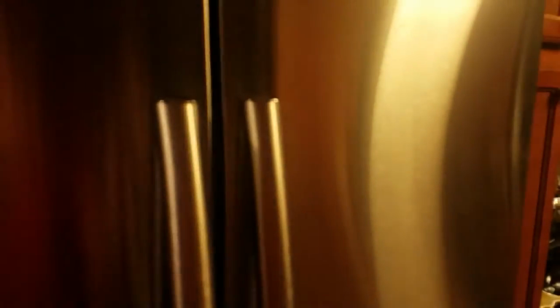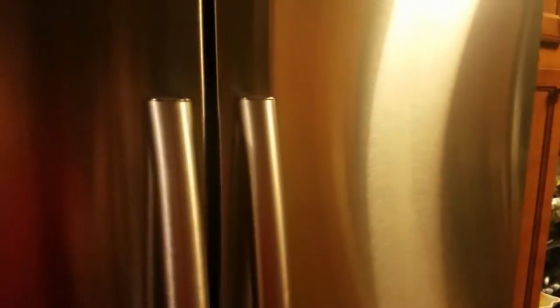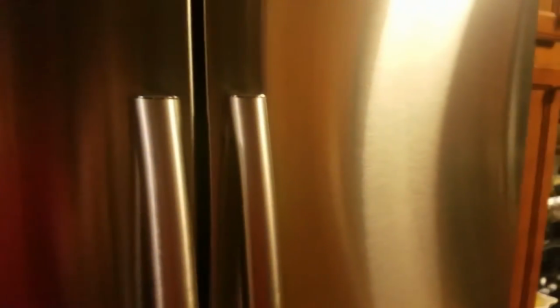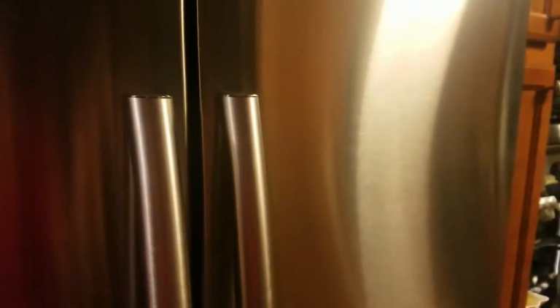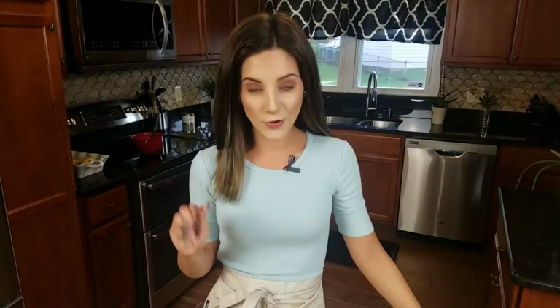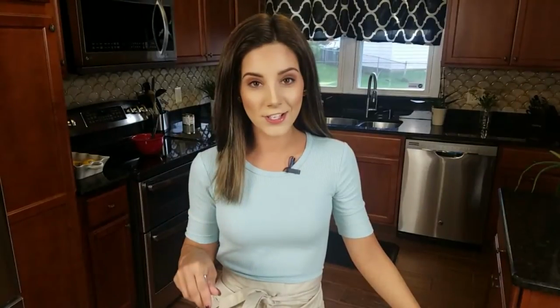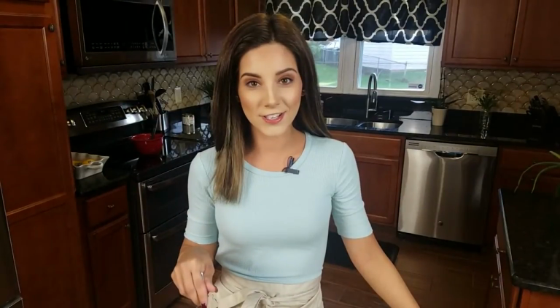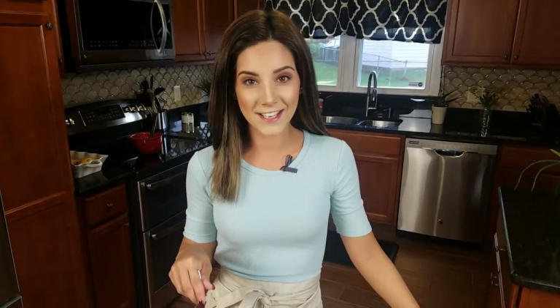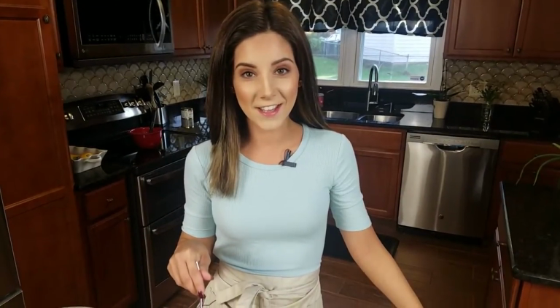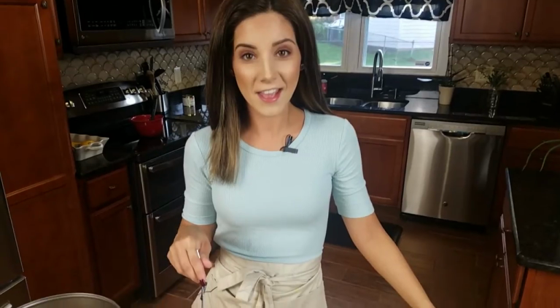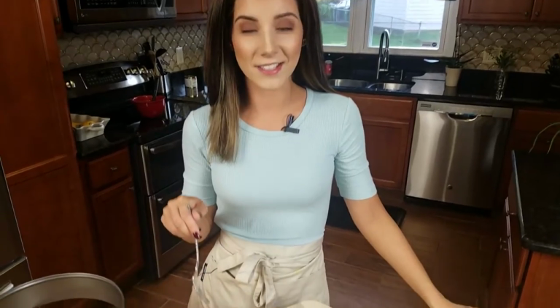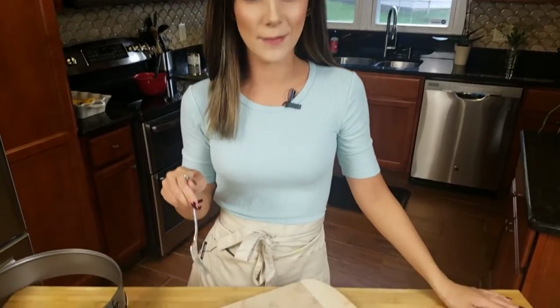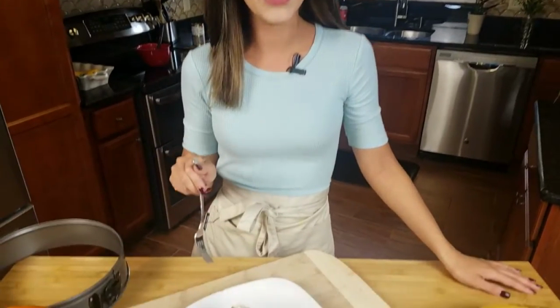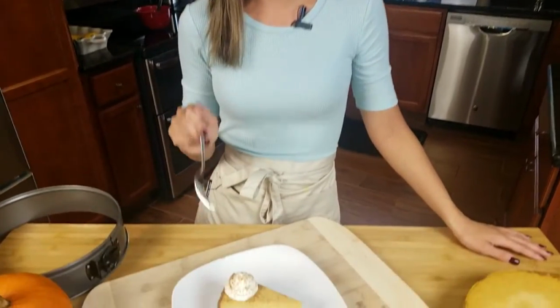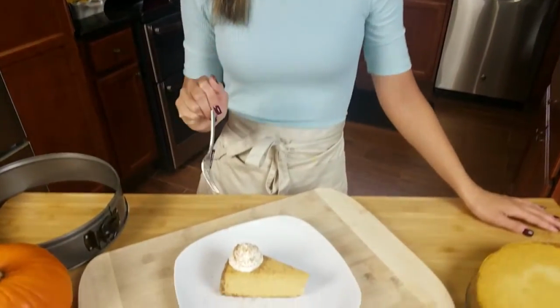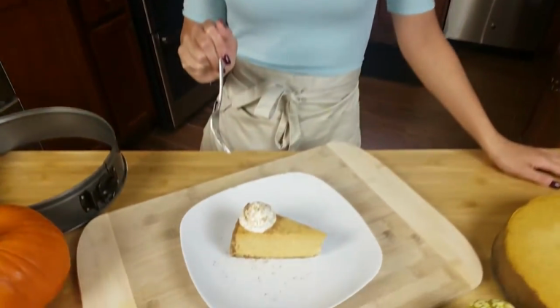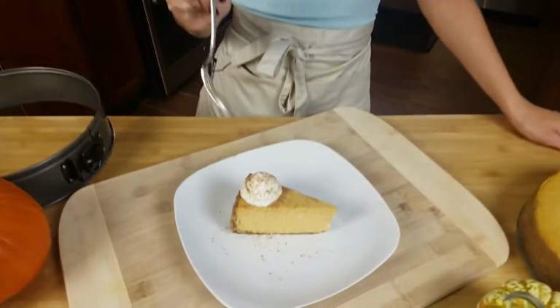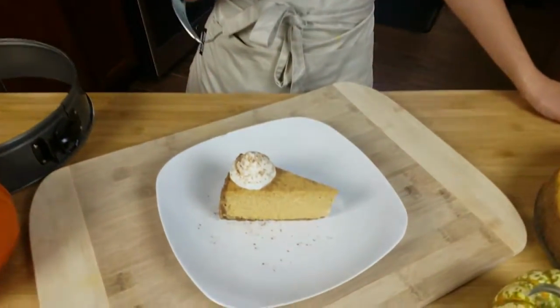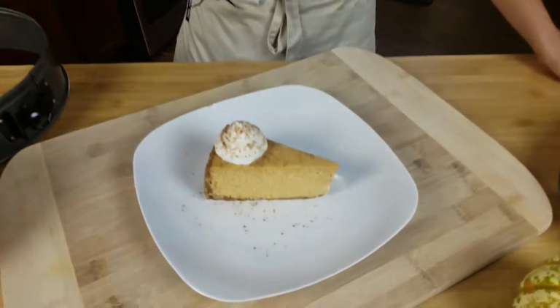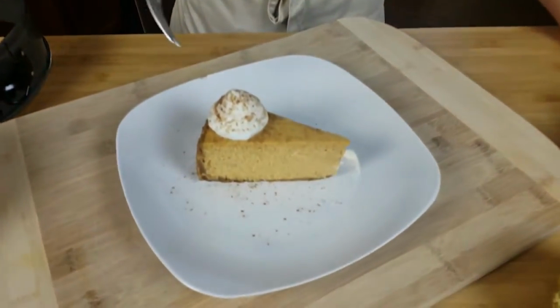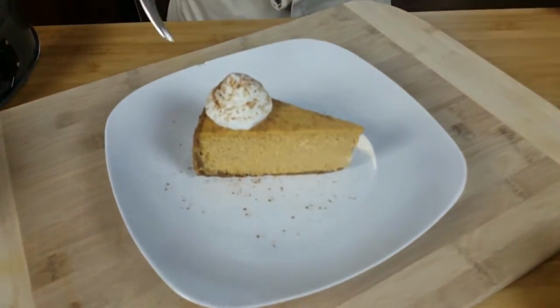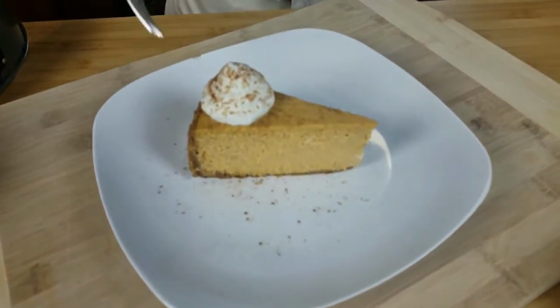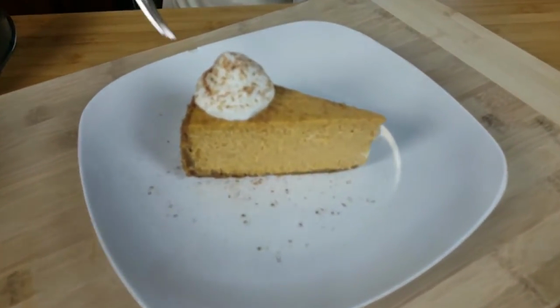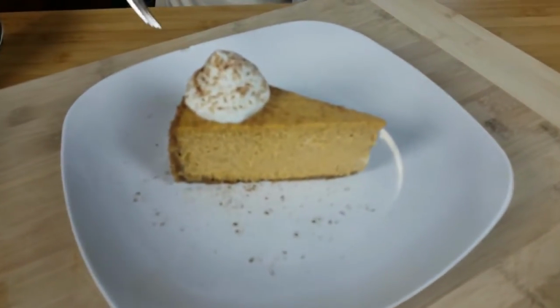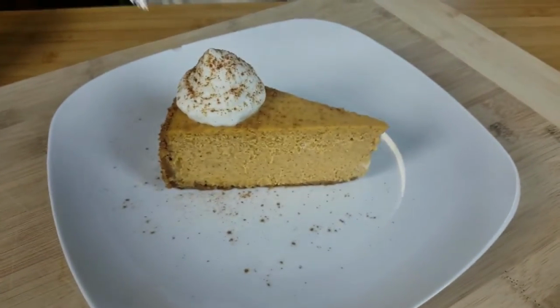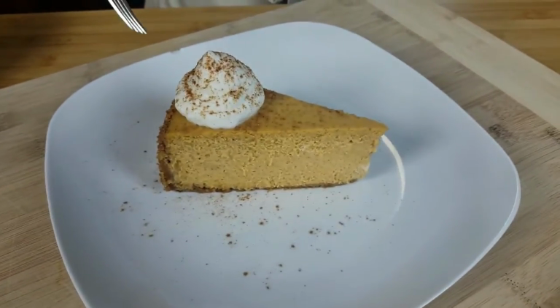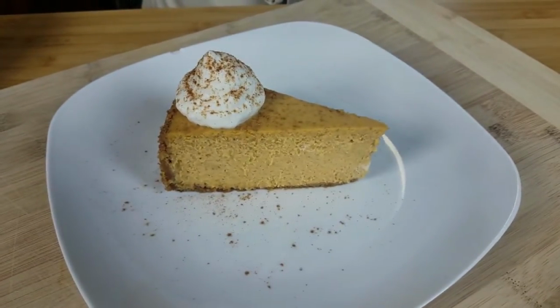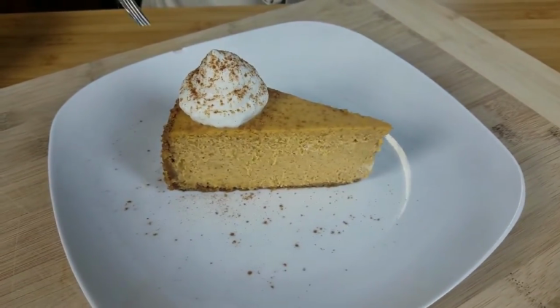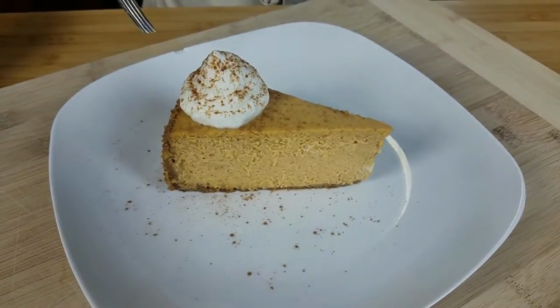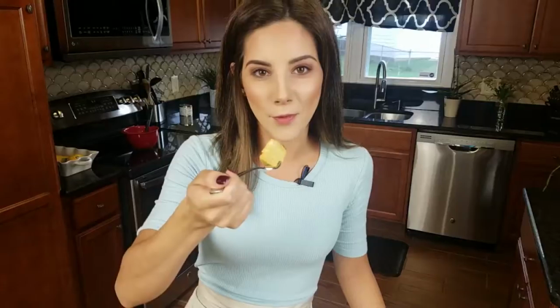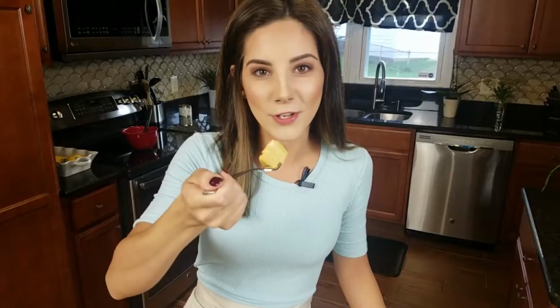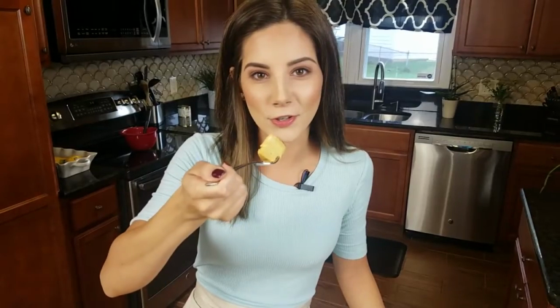As you can see, it is beautiful and I am so pumped to put this in my mouth. Moment of truth — oh my gosh!